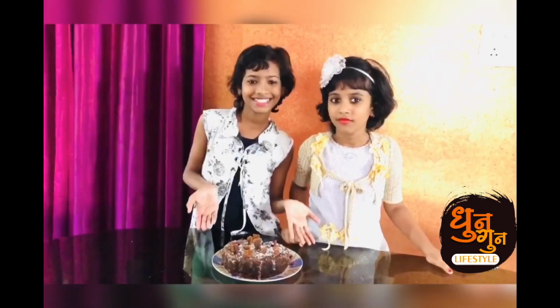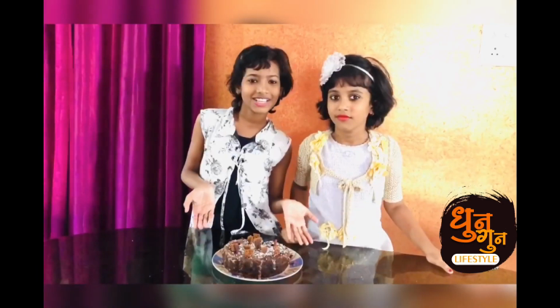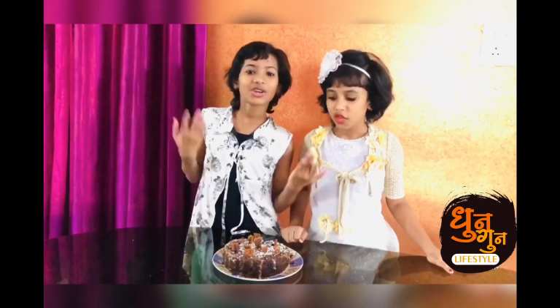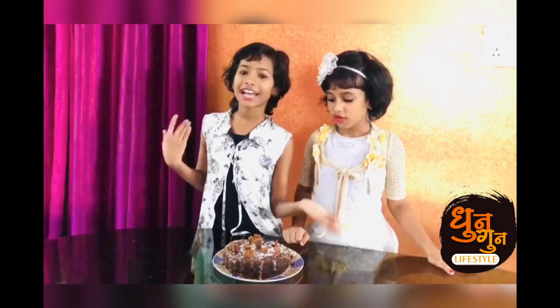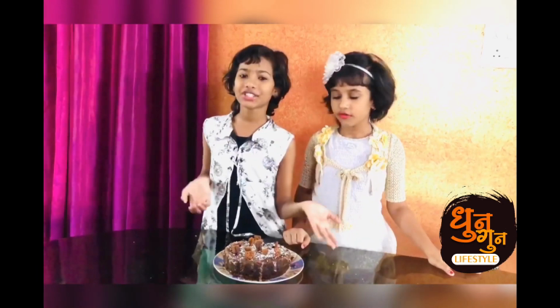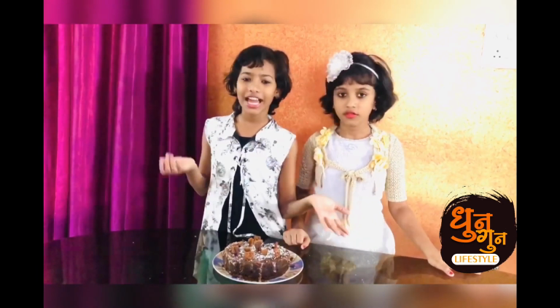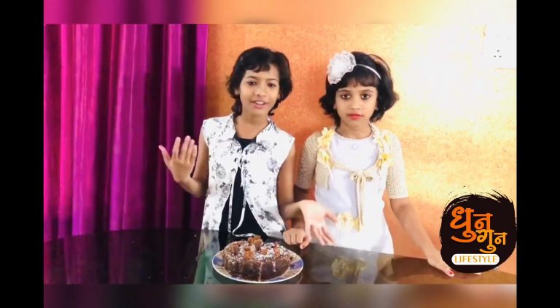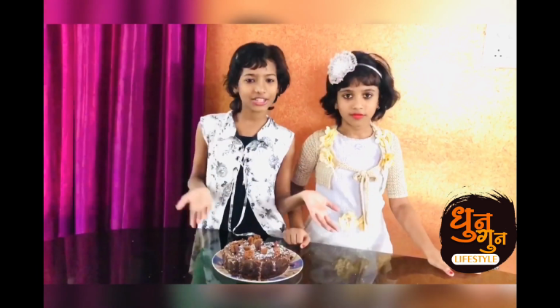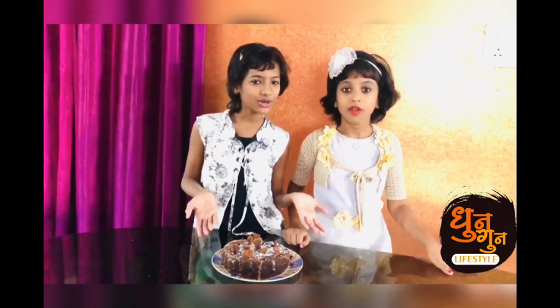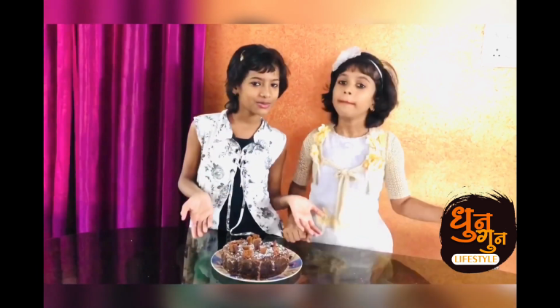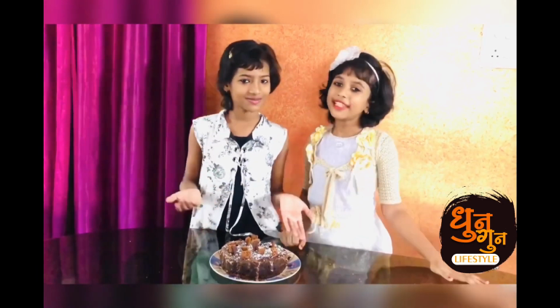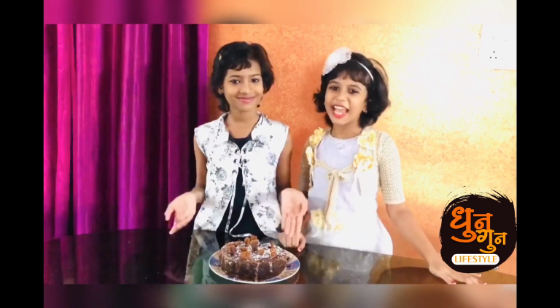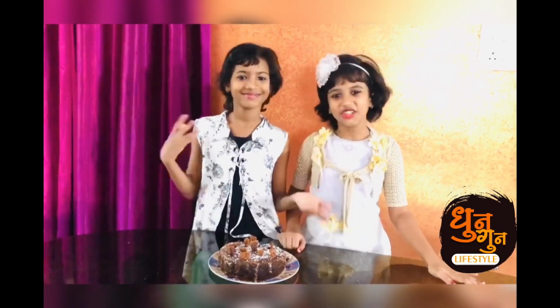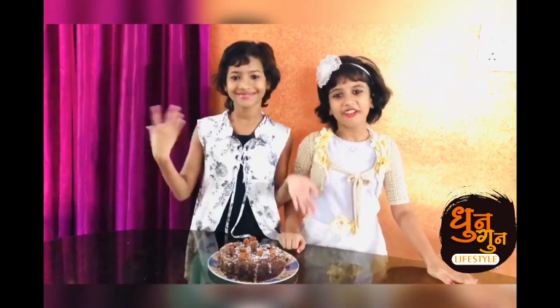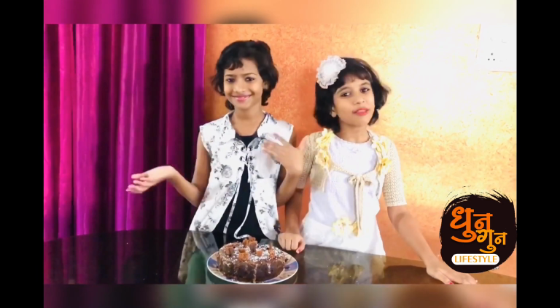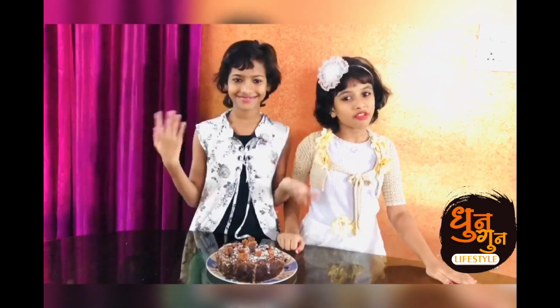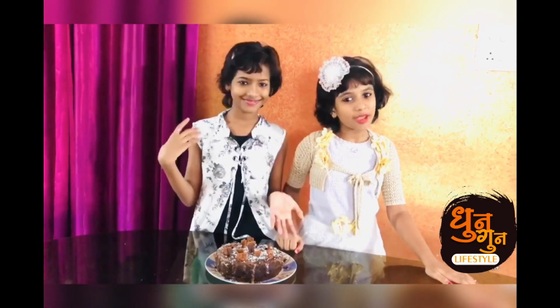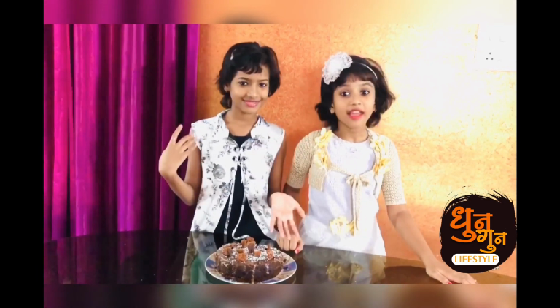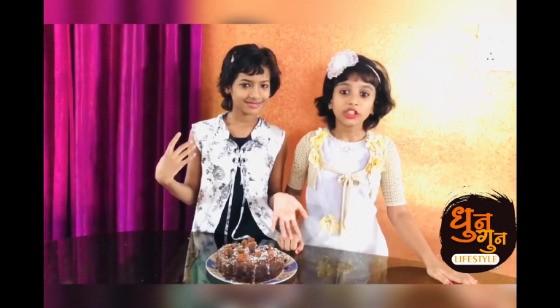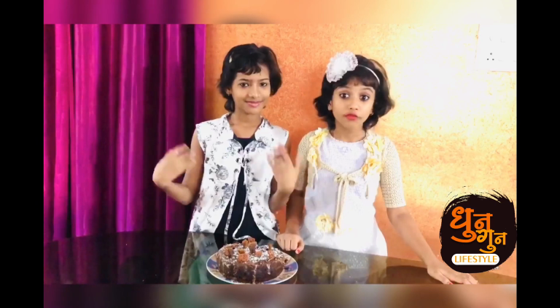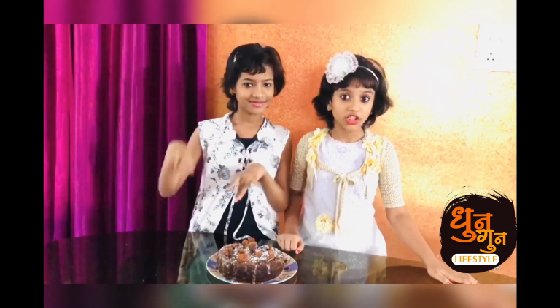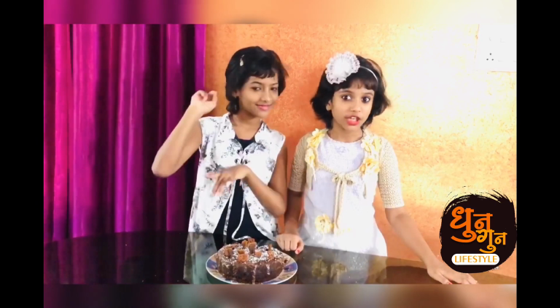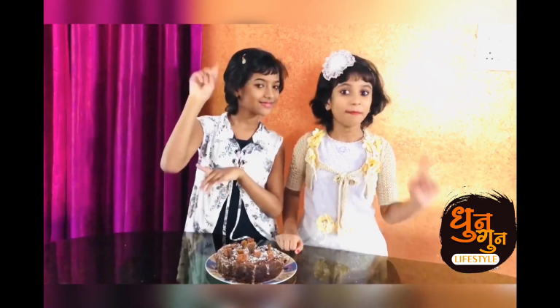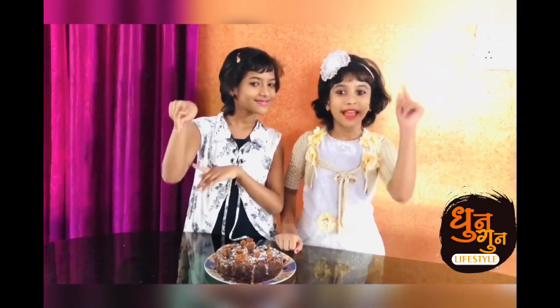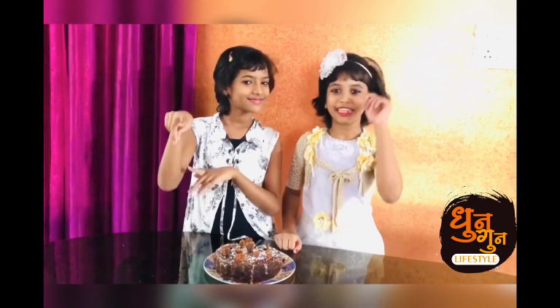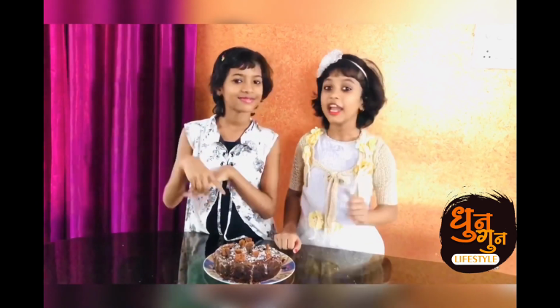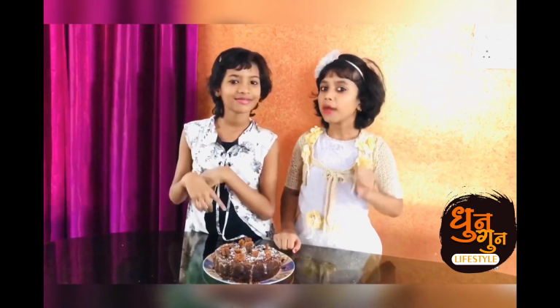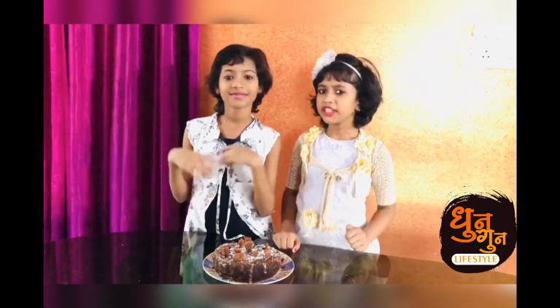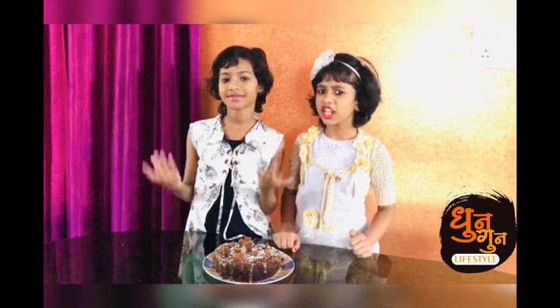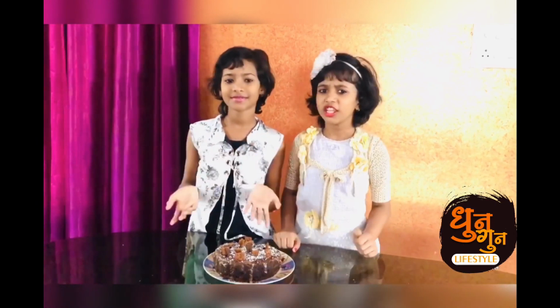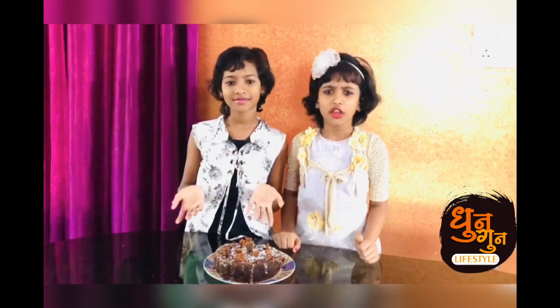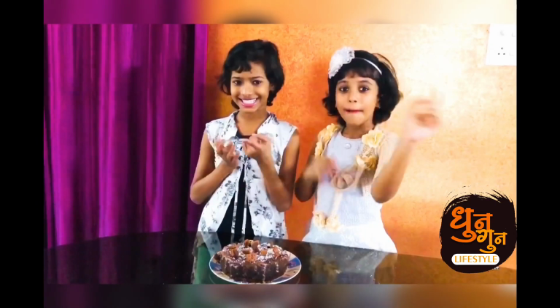So guys, did you like our video? Please like, share and subscribe. And don't forget to hit the bell icon. And please tell in the comments. Bye!